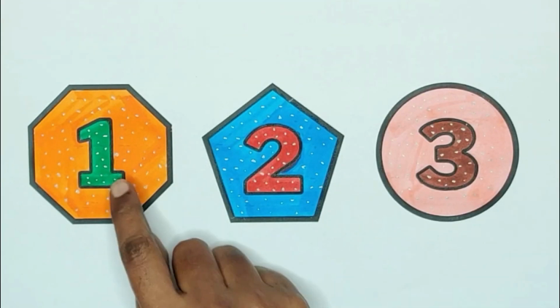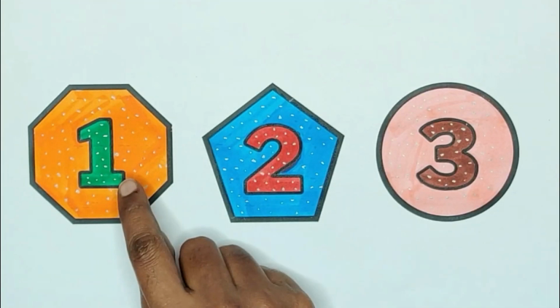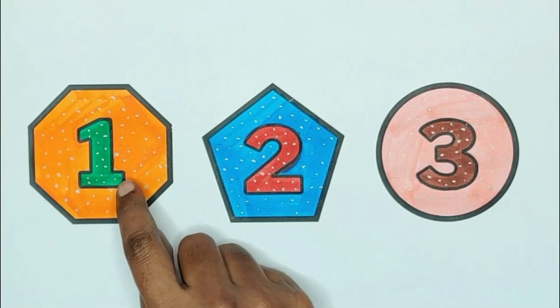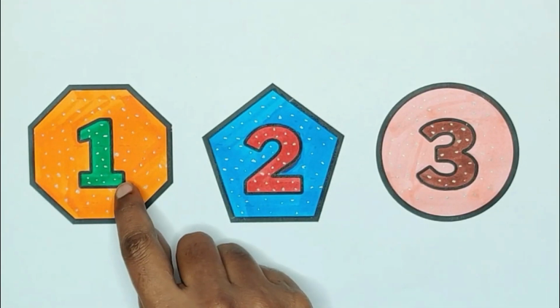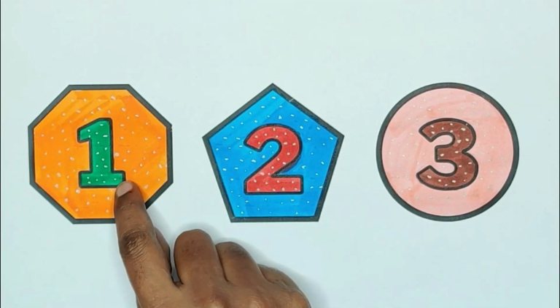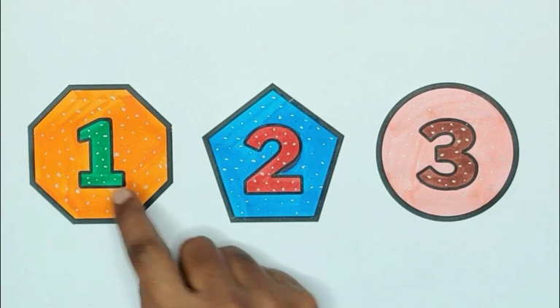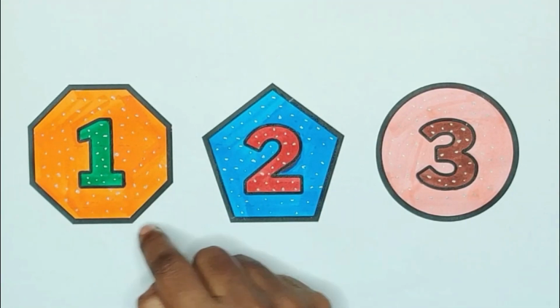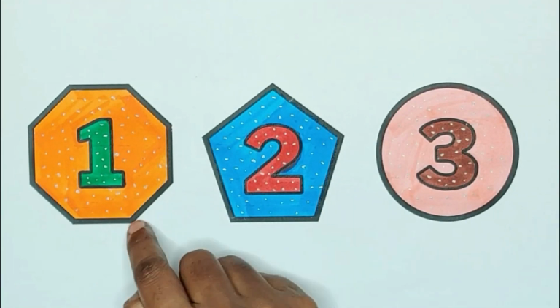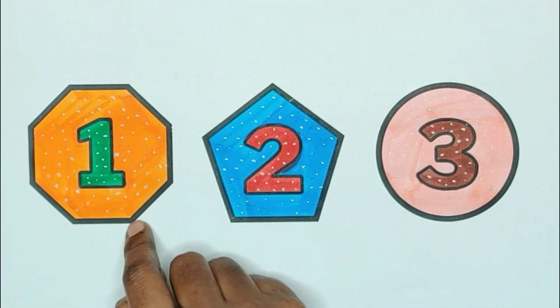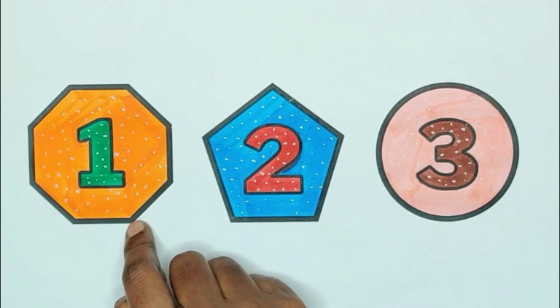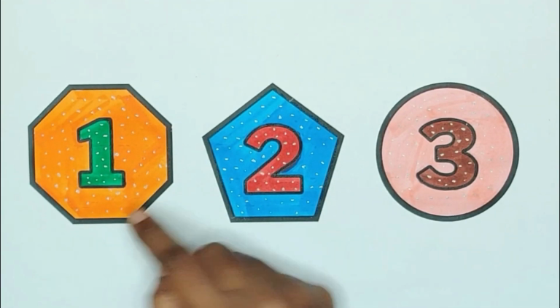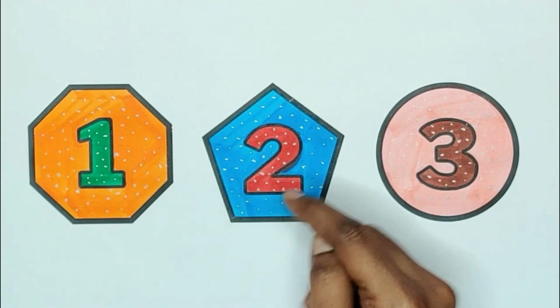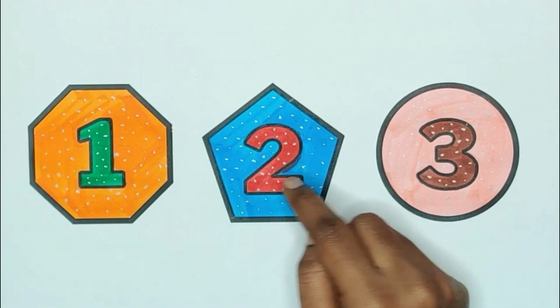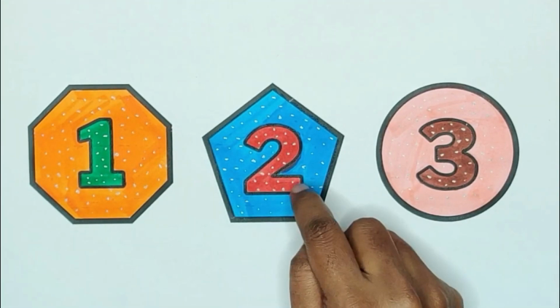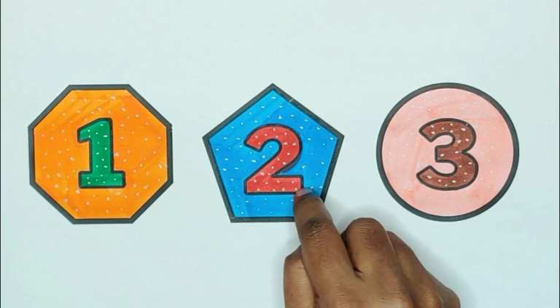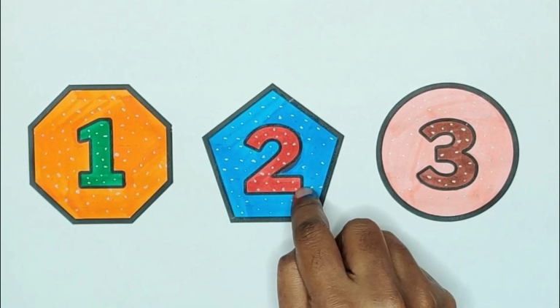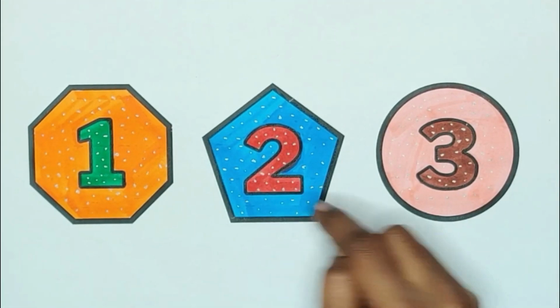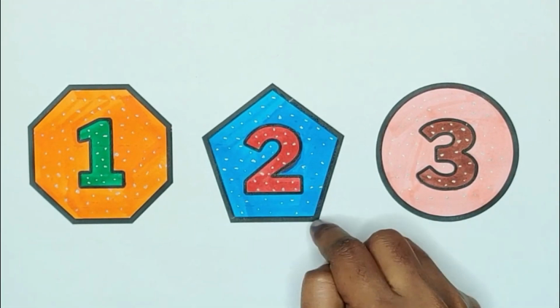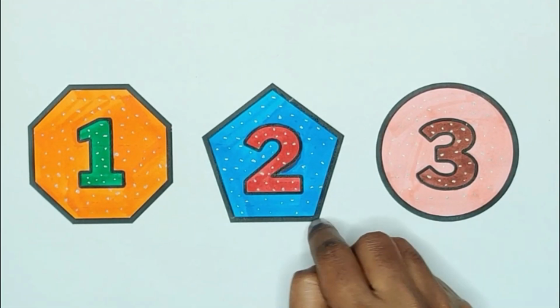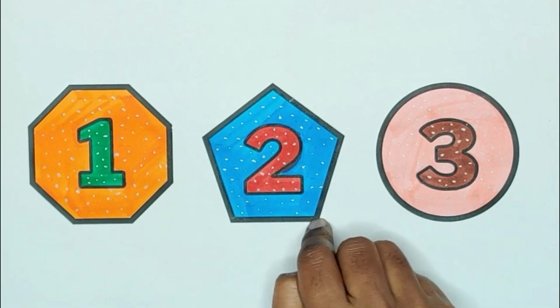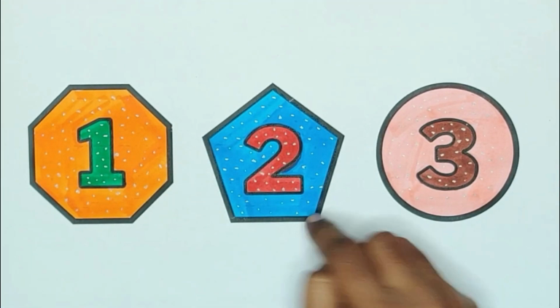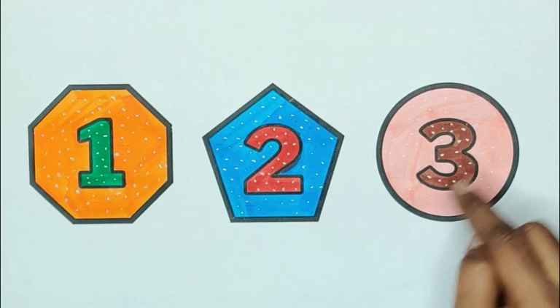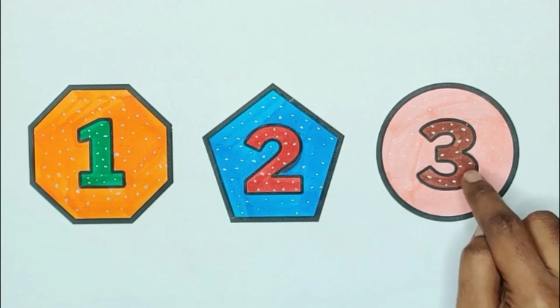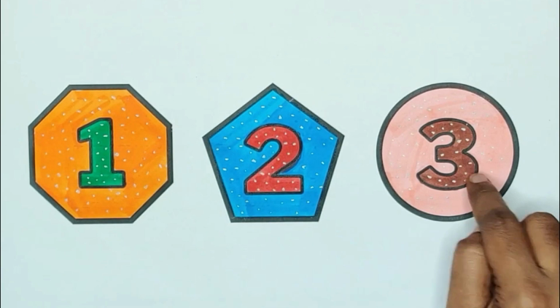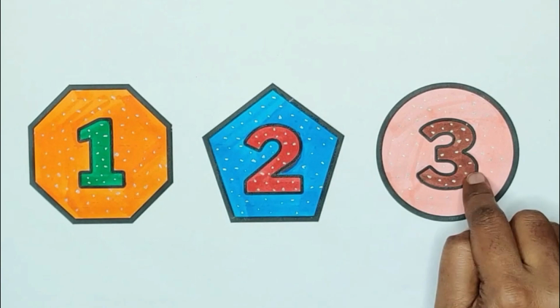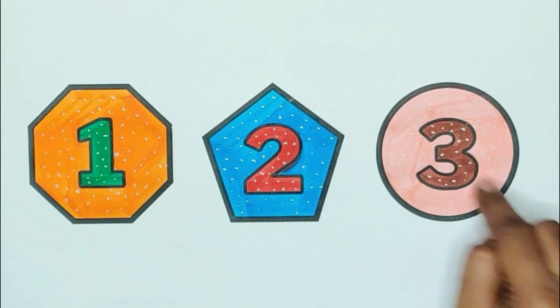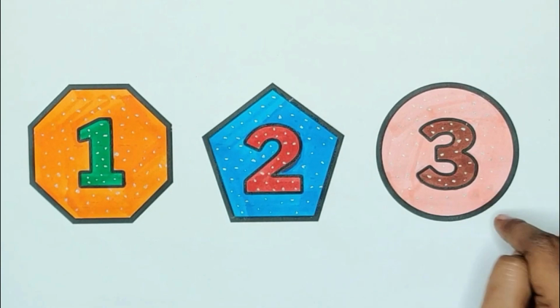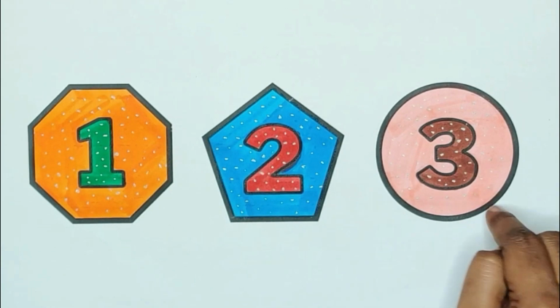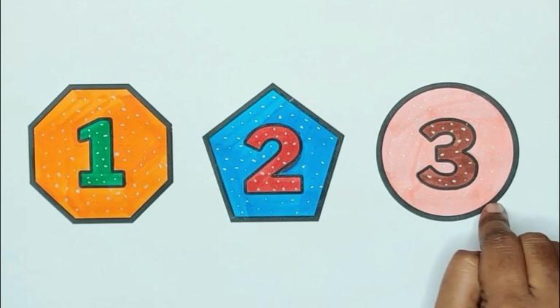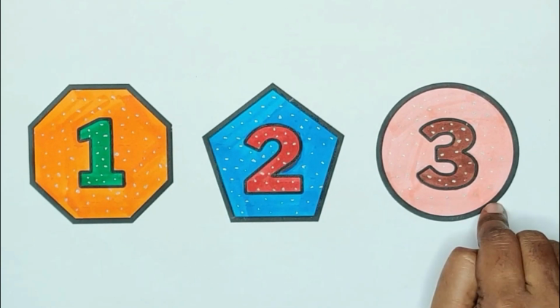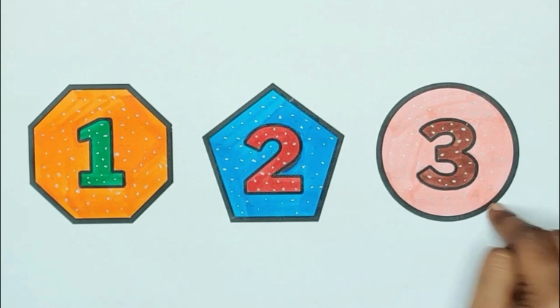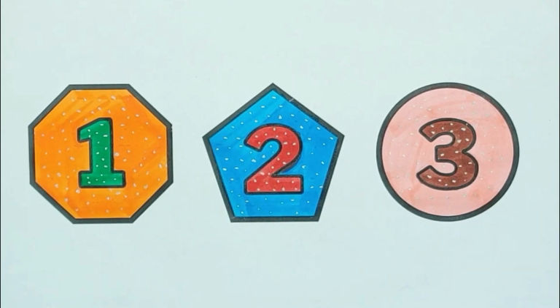One, octagon. Two, pentagon. Three, circle.